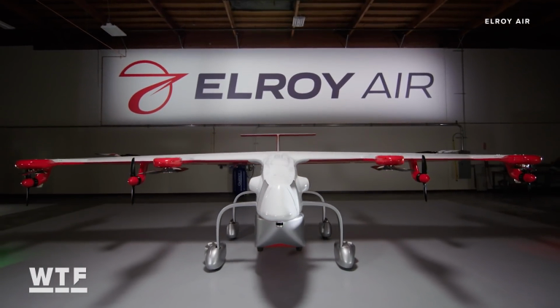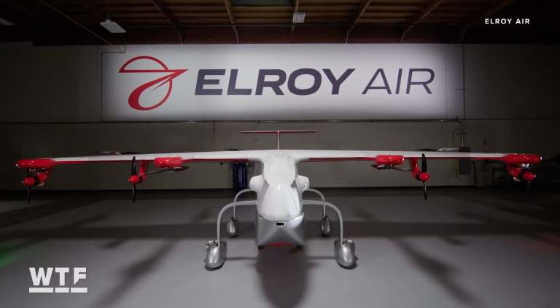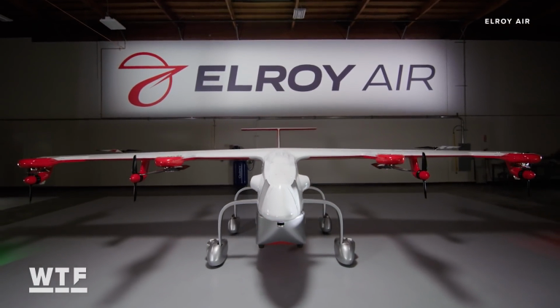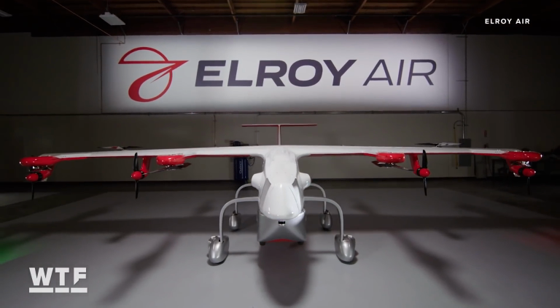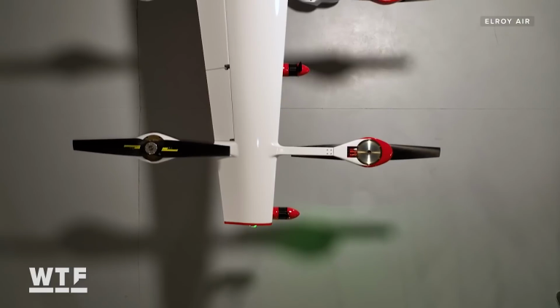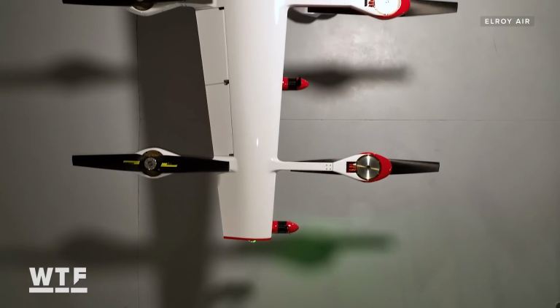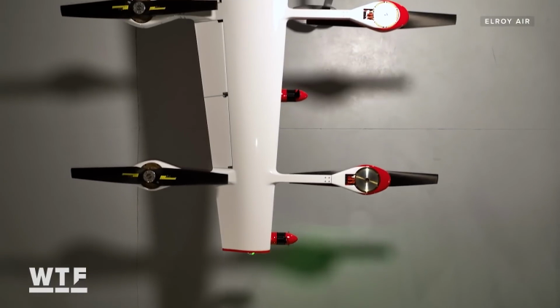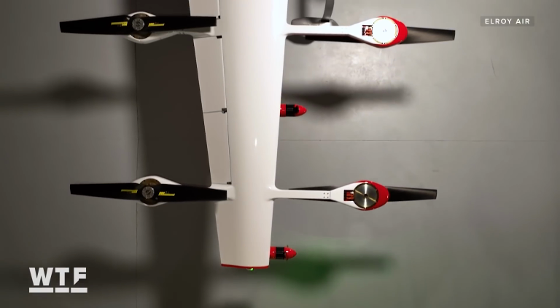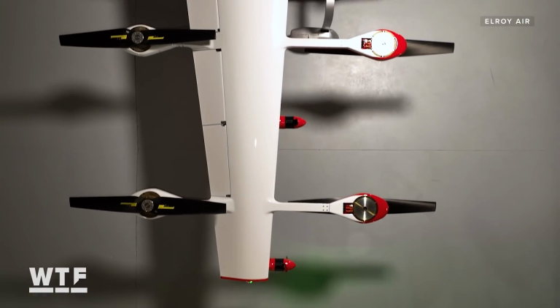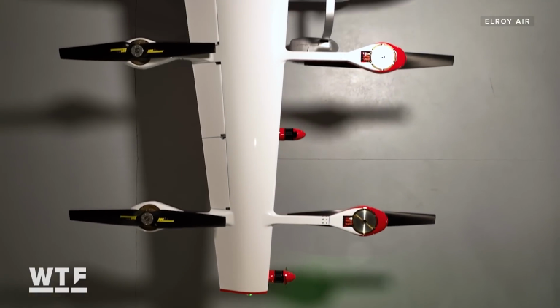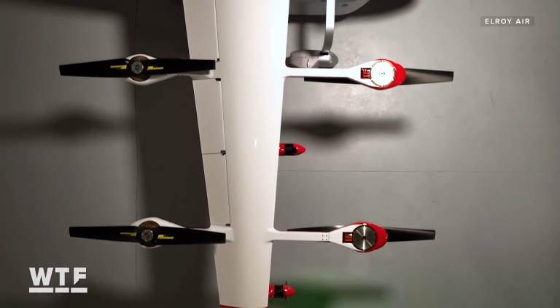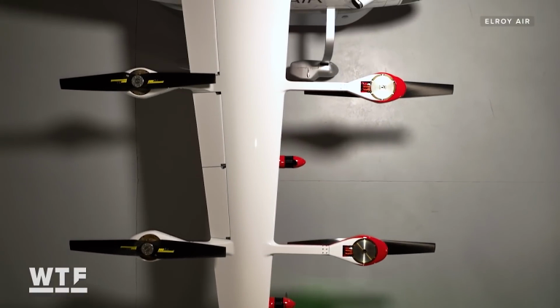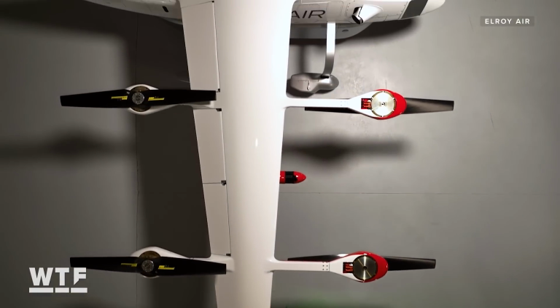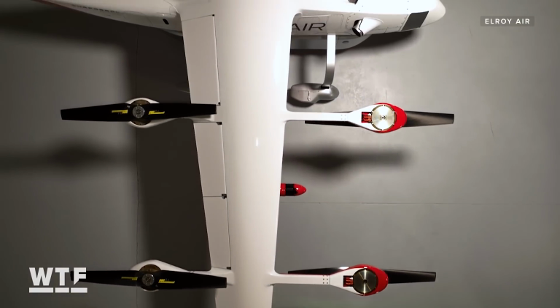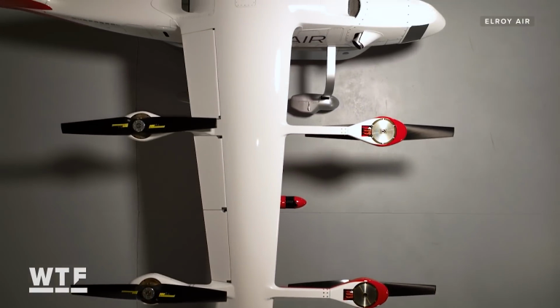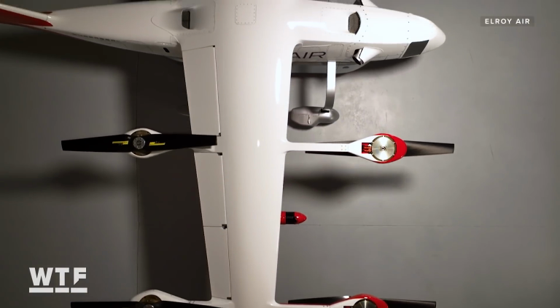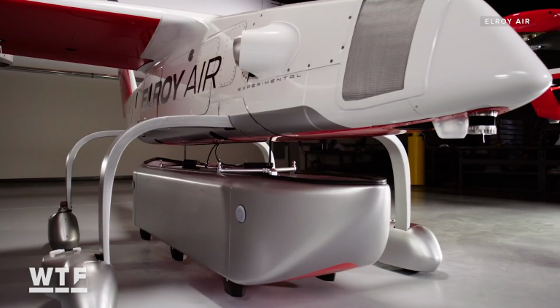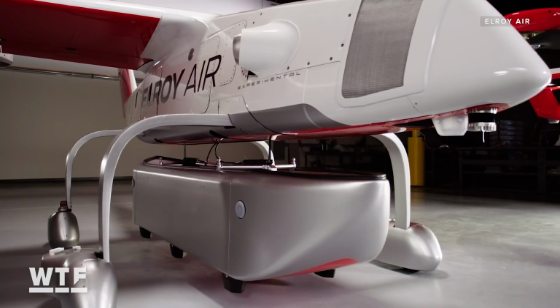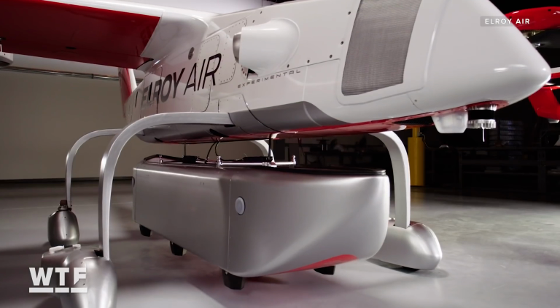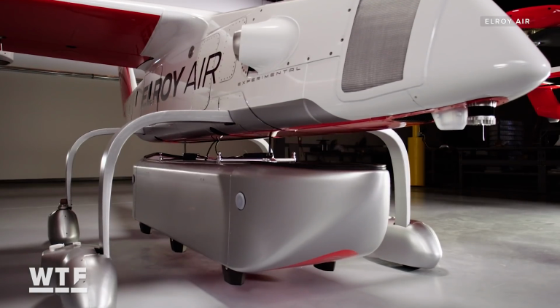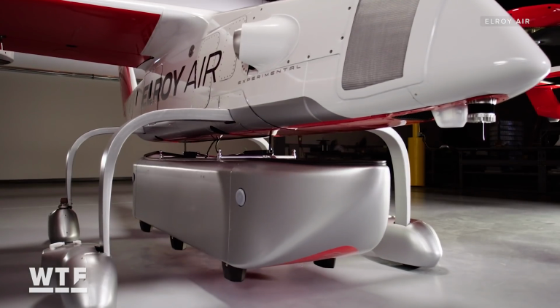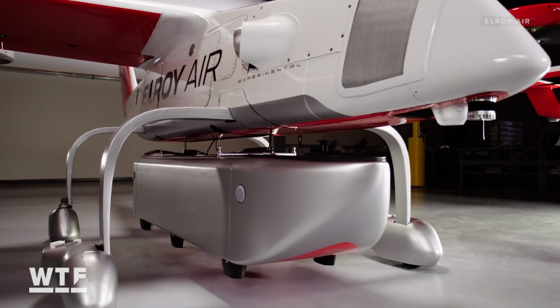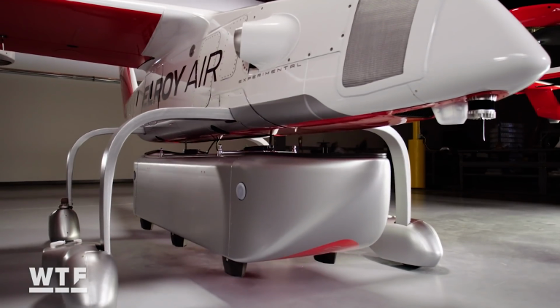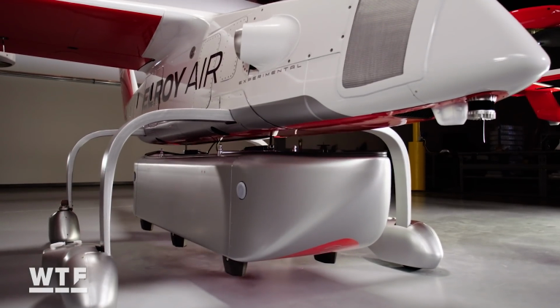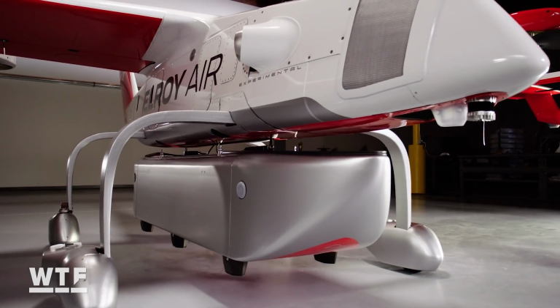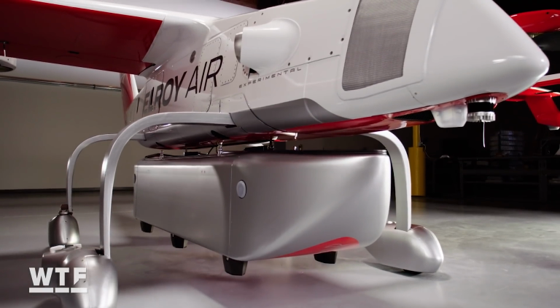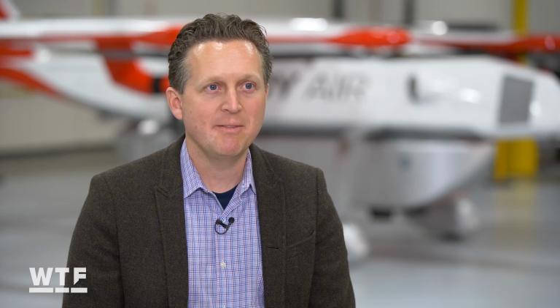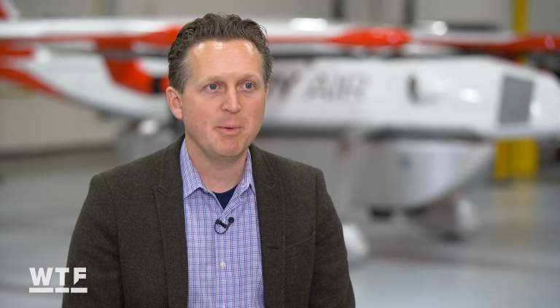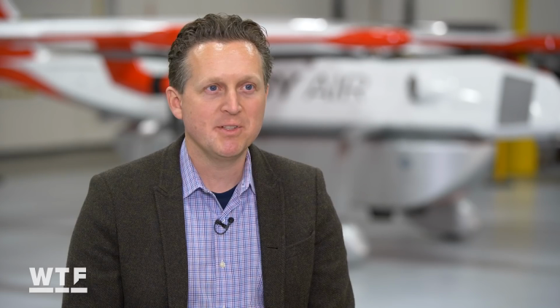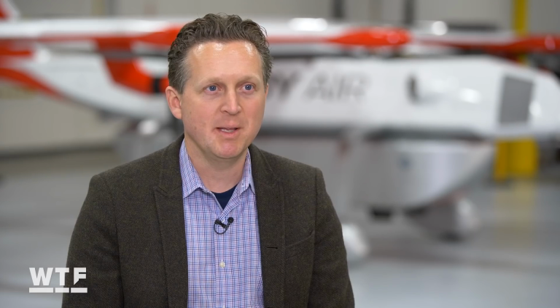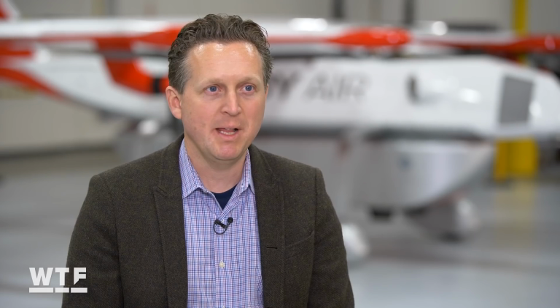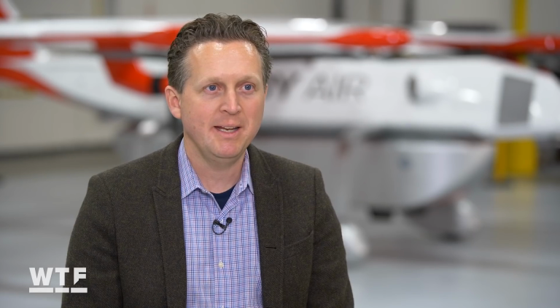This is not your everyday delivery drone. Our mission is to enable same-day shipping to every person on the planet.